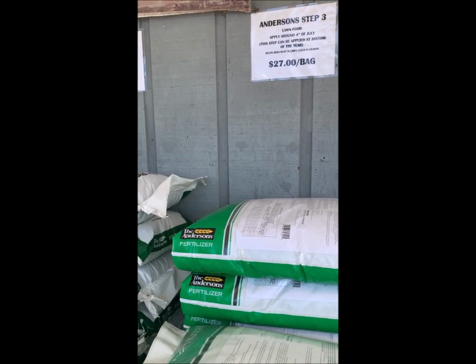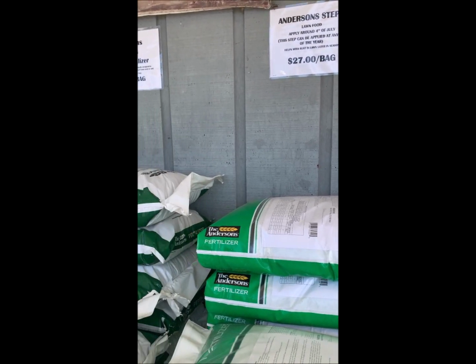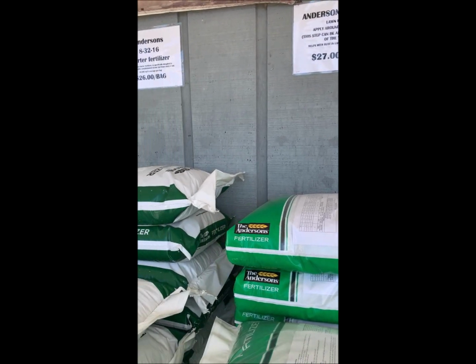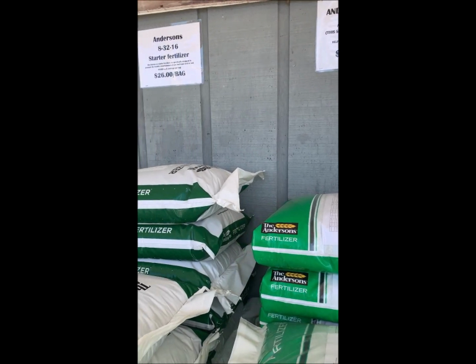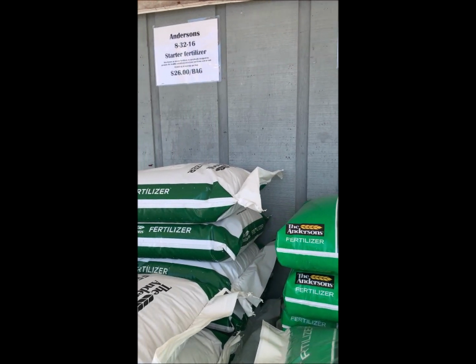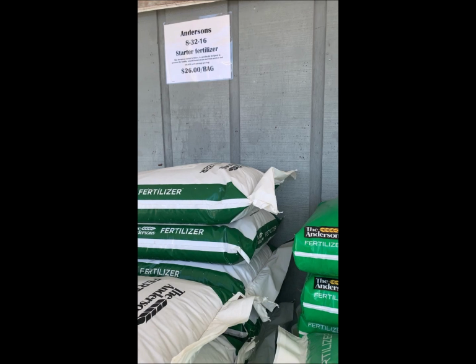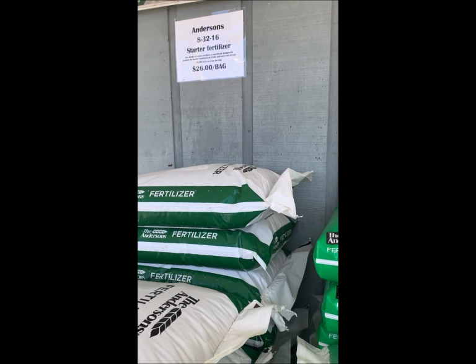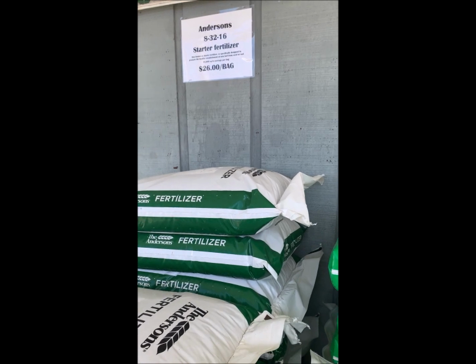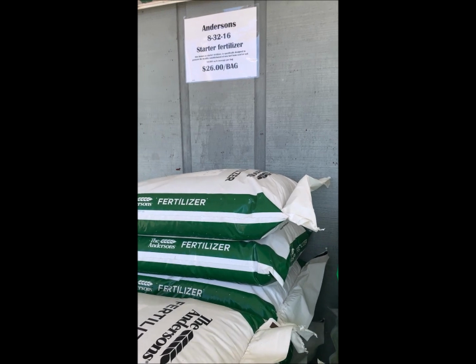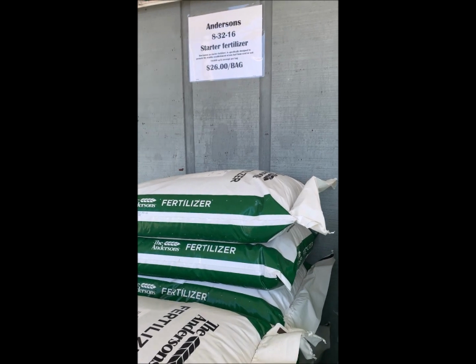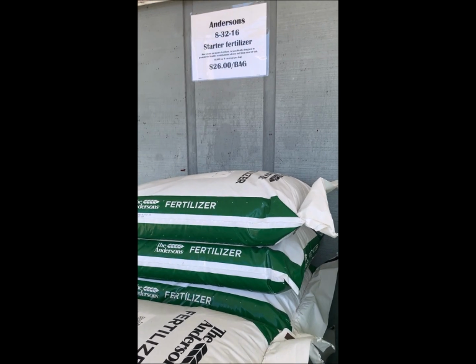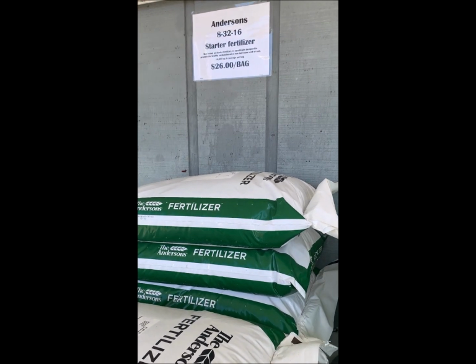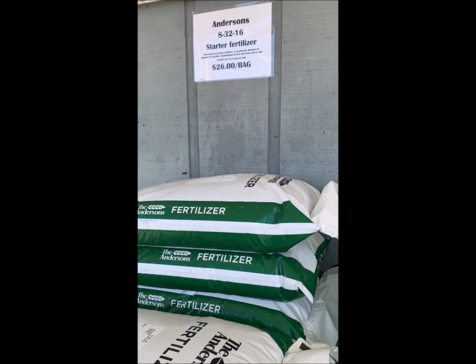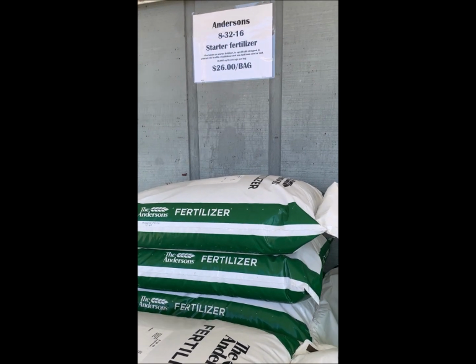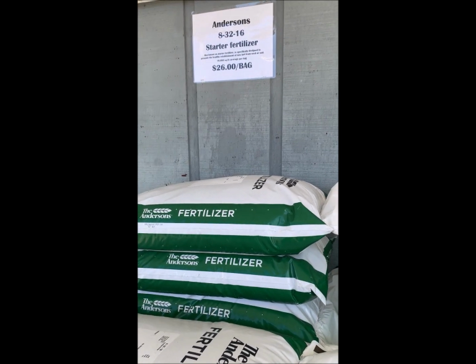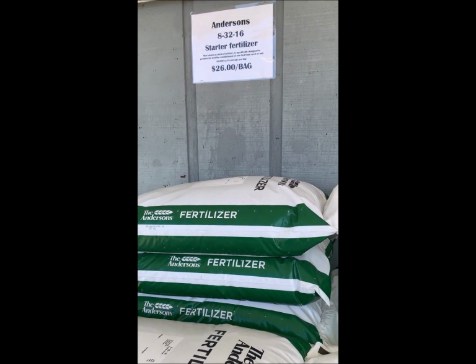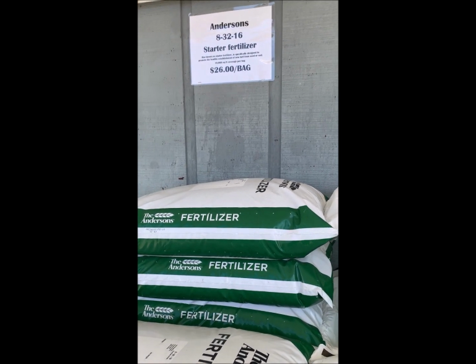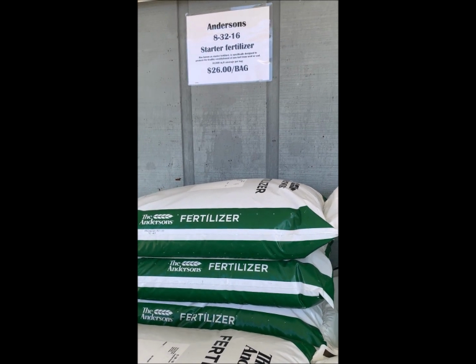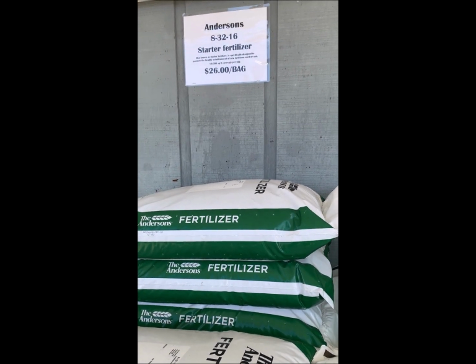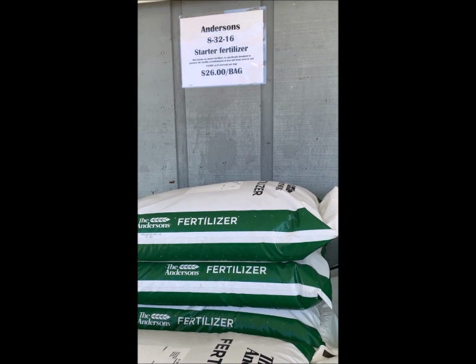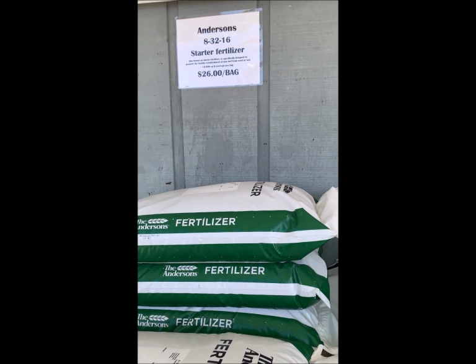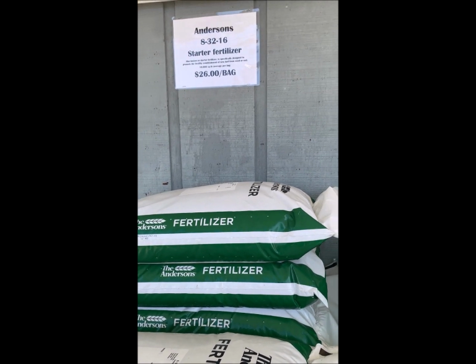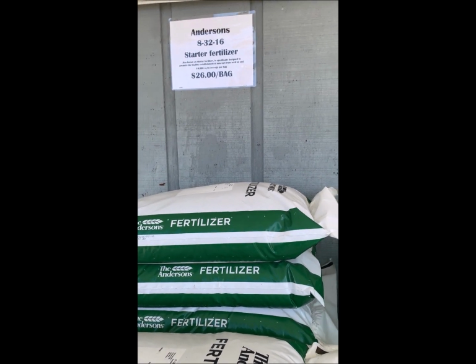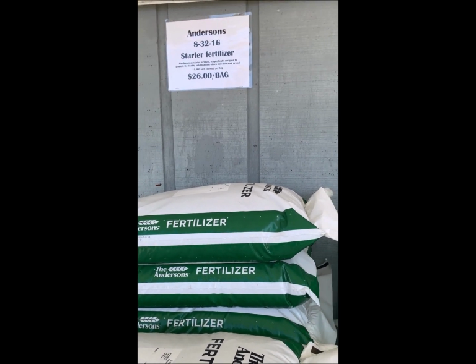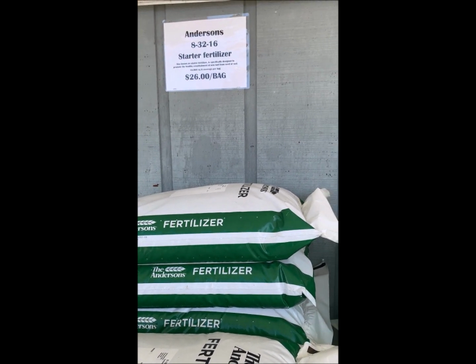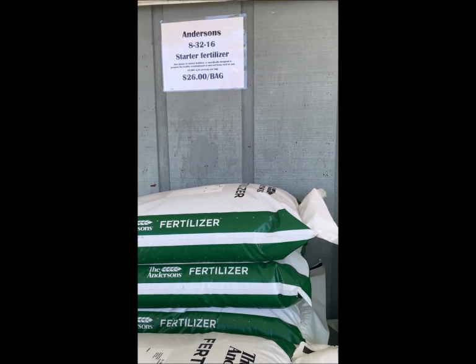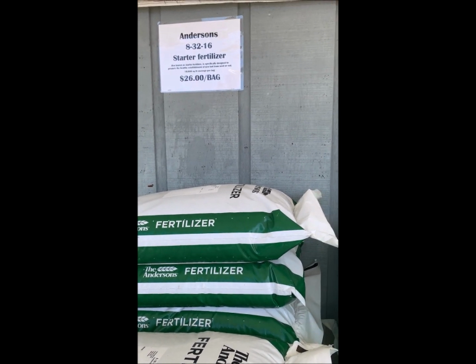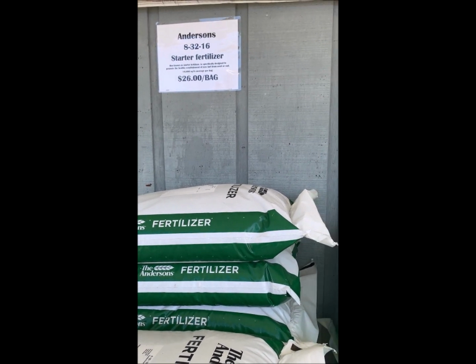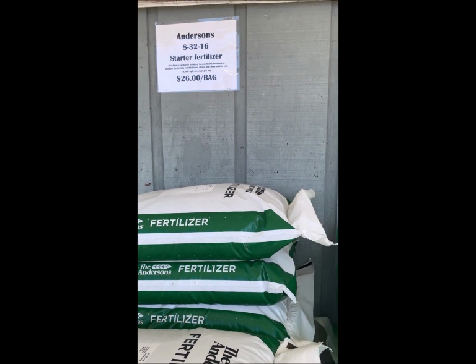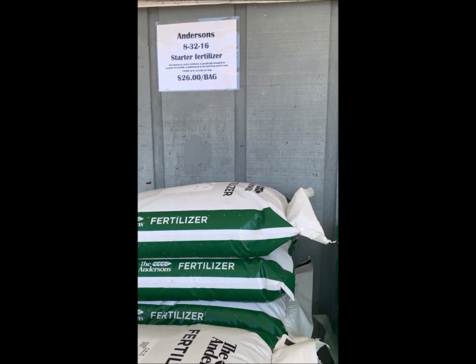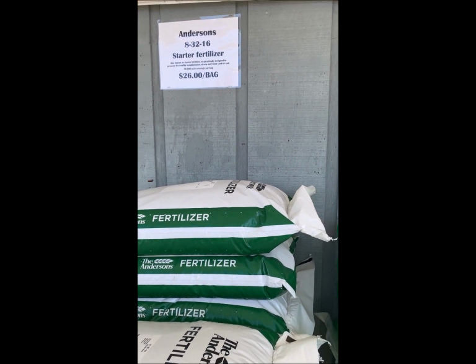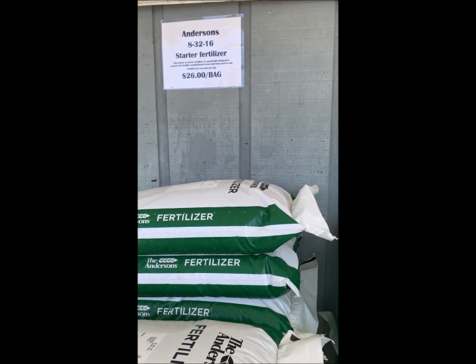Then we move into our commercial fertilizers. Your 8-32-16 is kind of a commercial starter fertilizer.